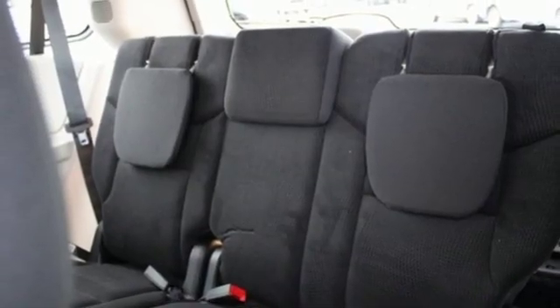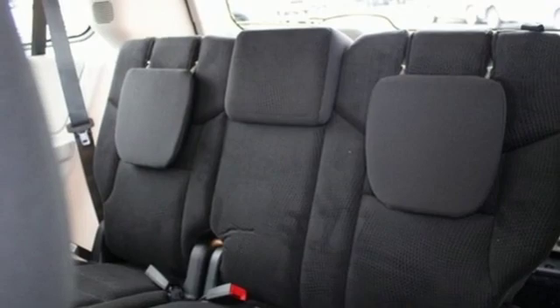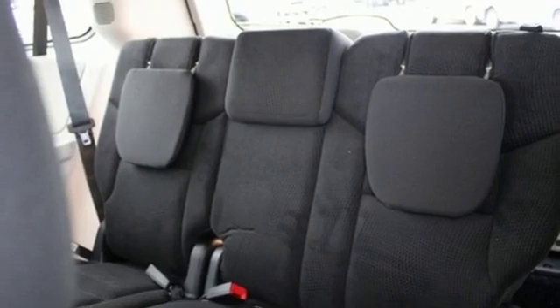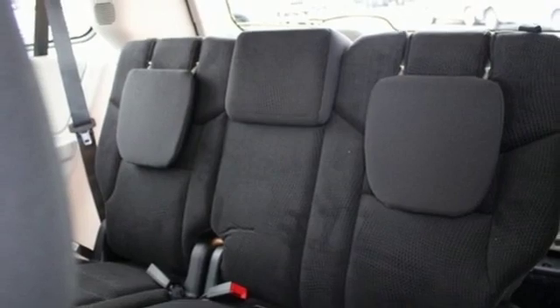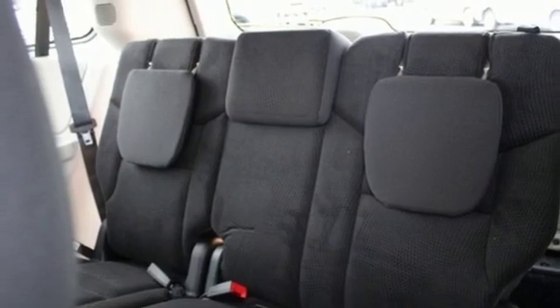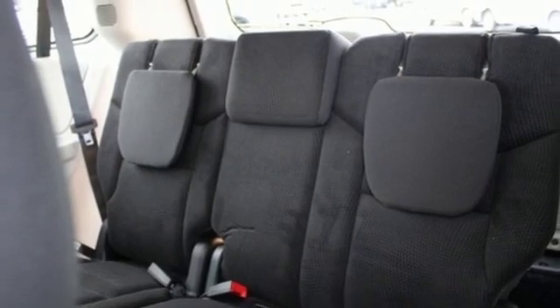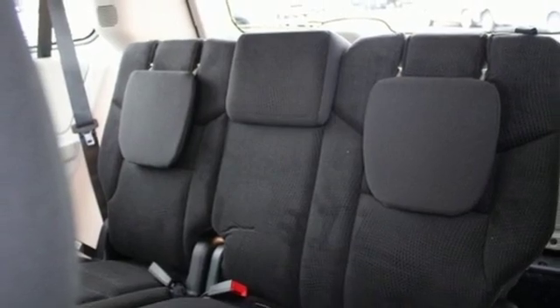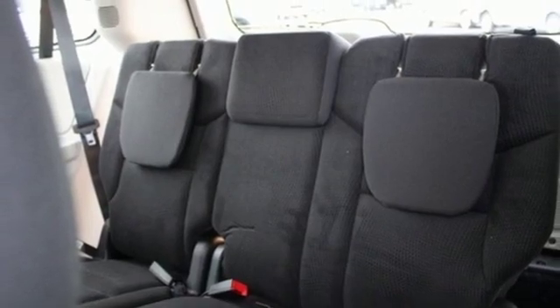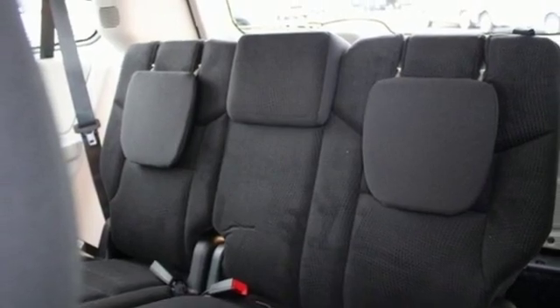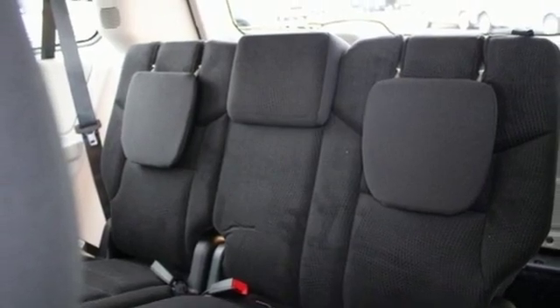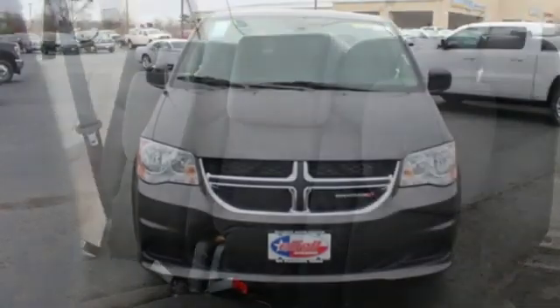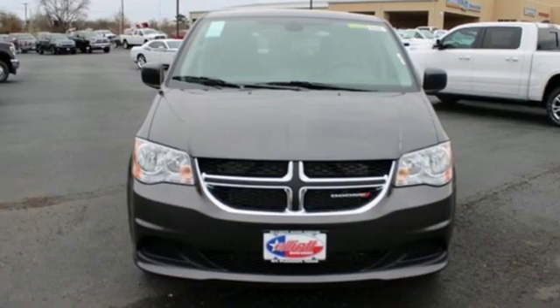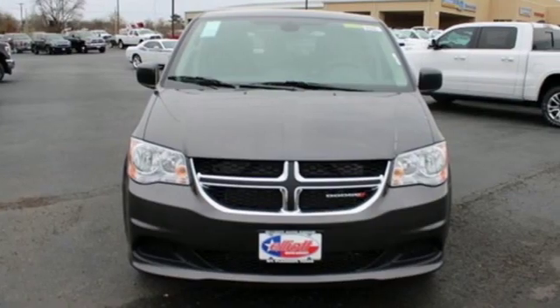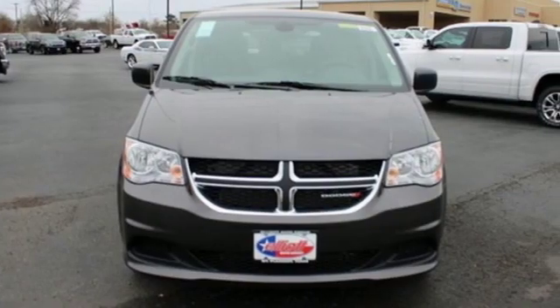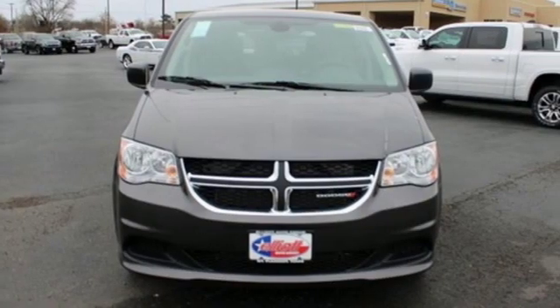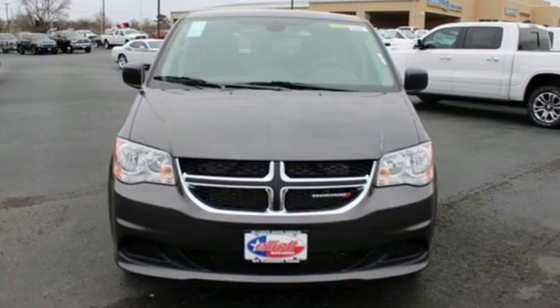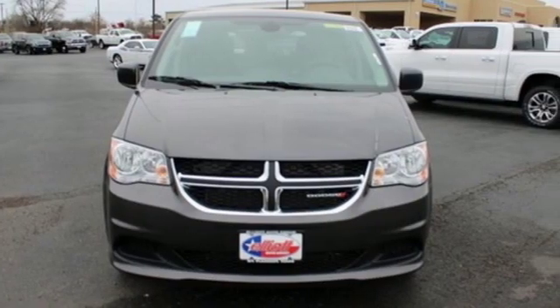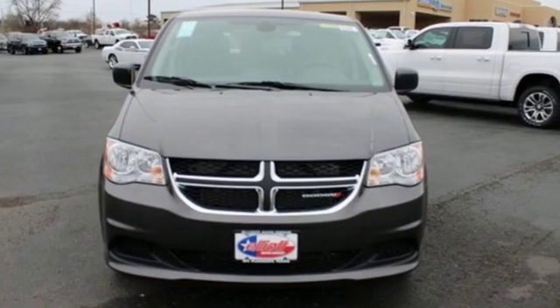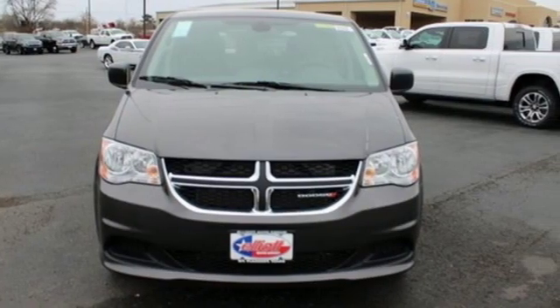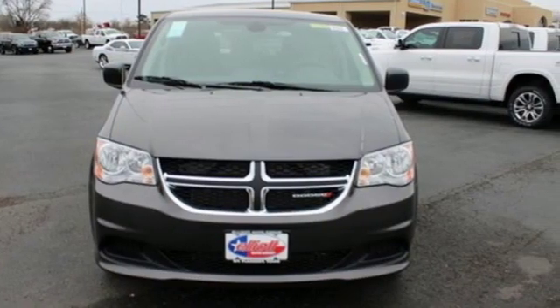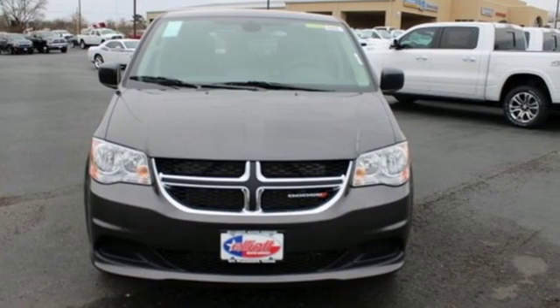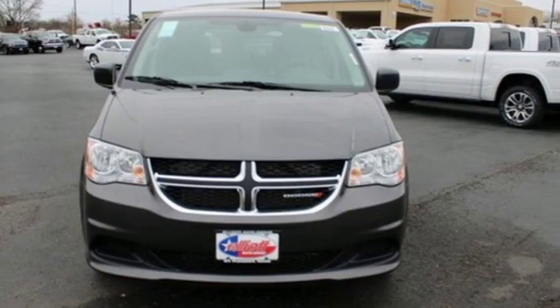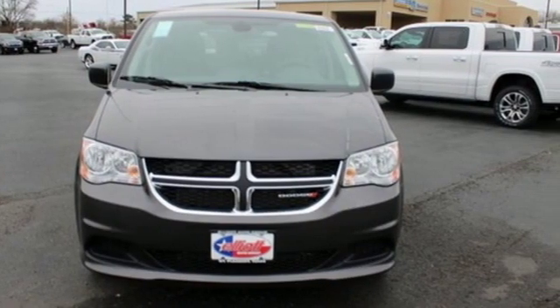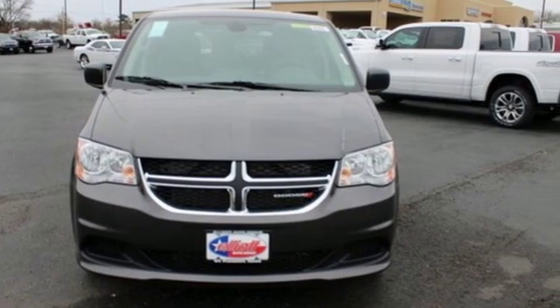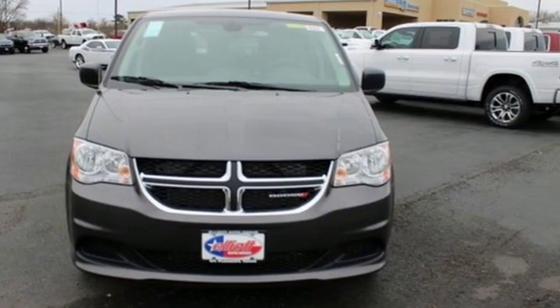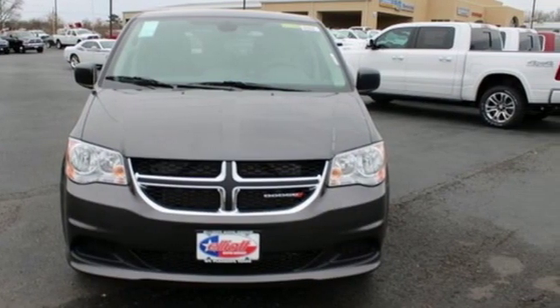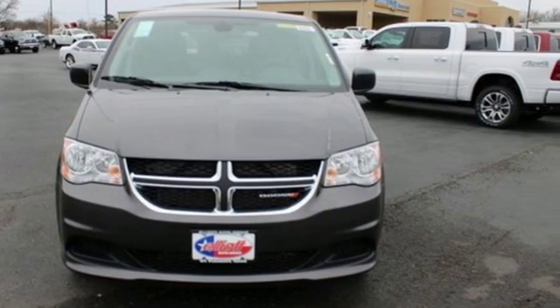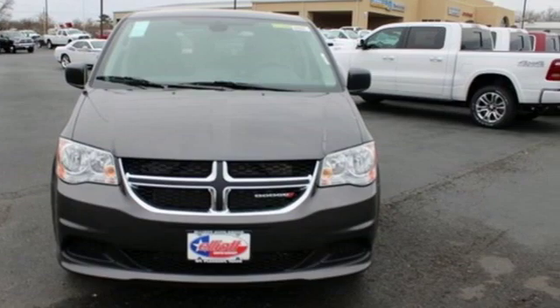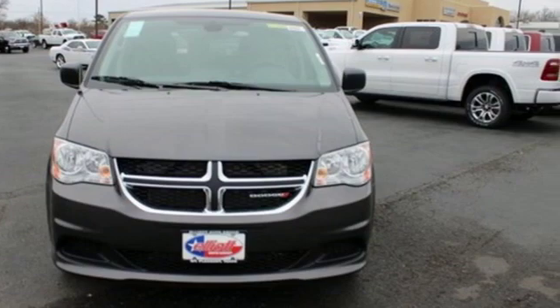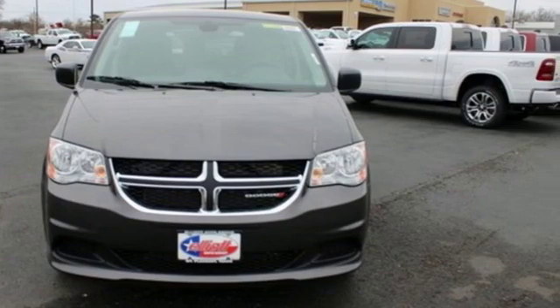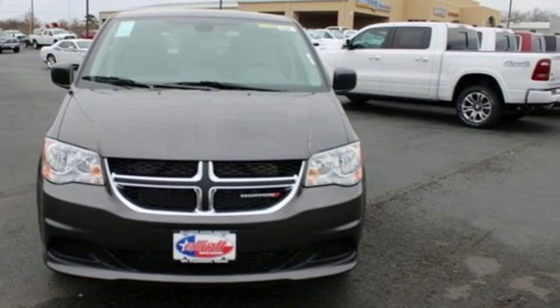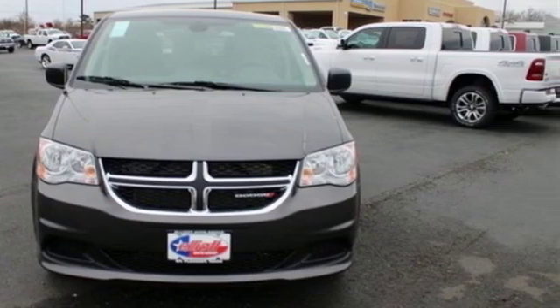Dodge doesn't do middle of the road — leave average in the dust. Stop in for a test drive and make it yours today.